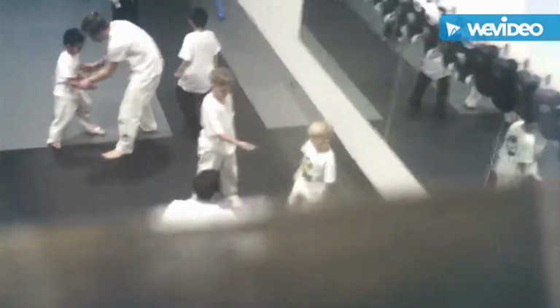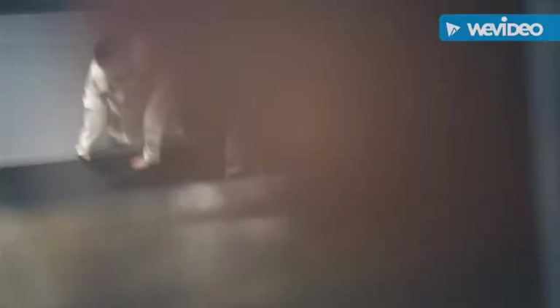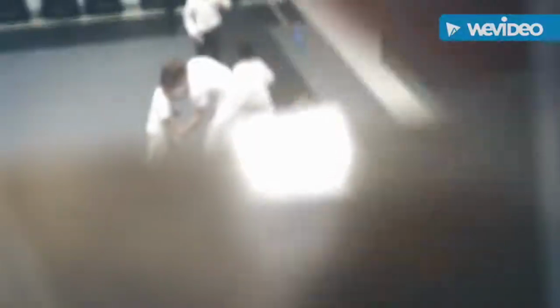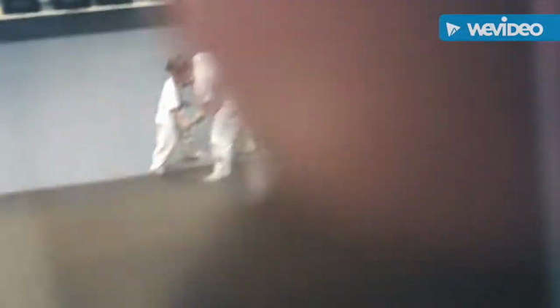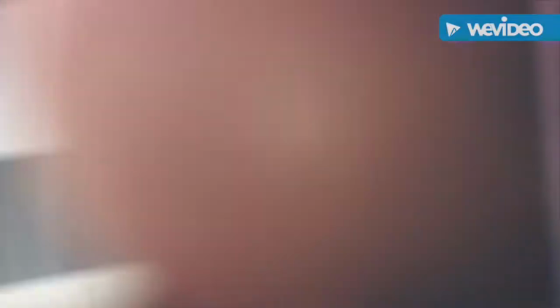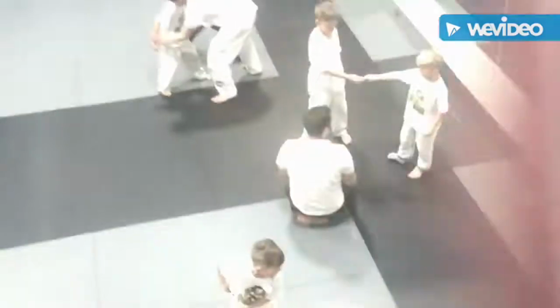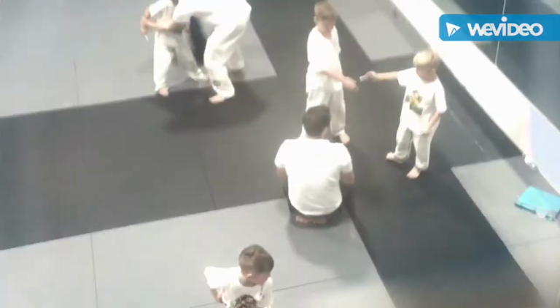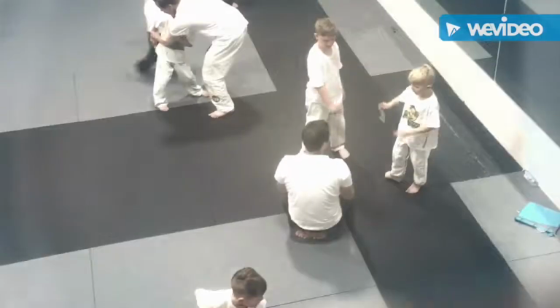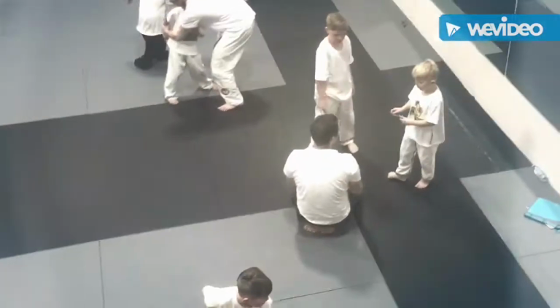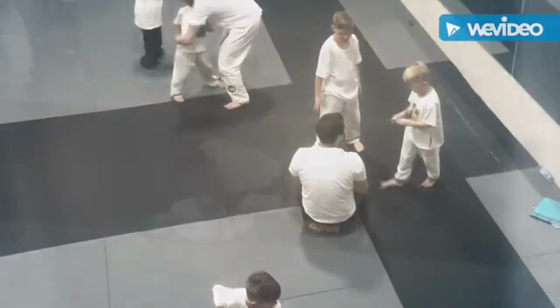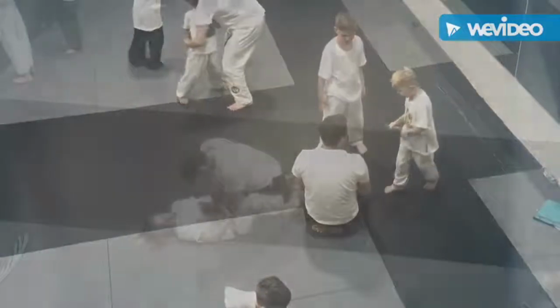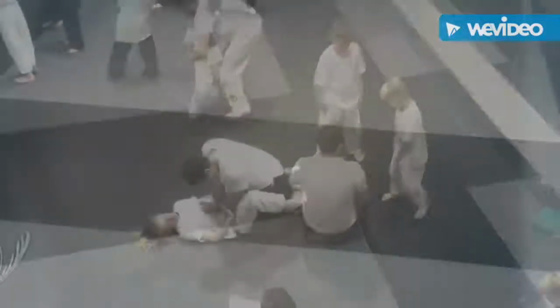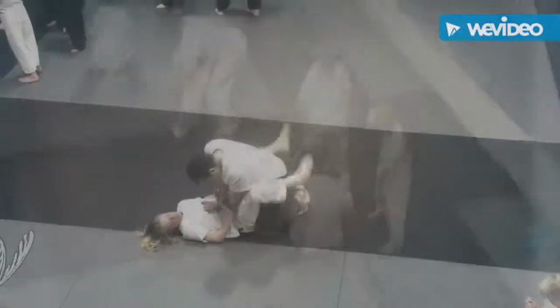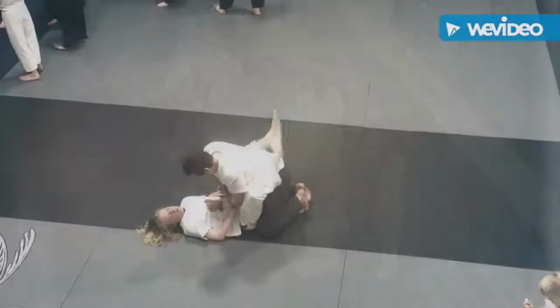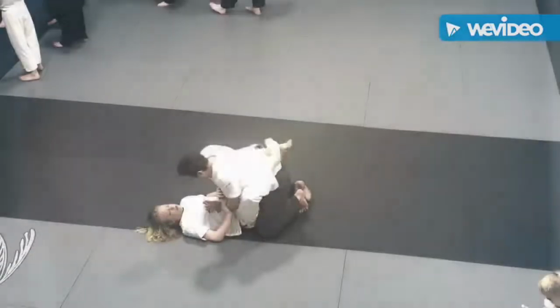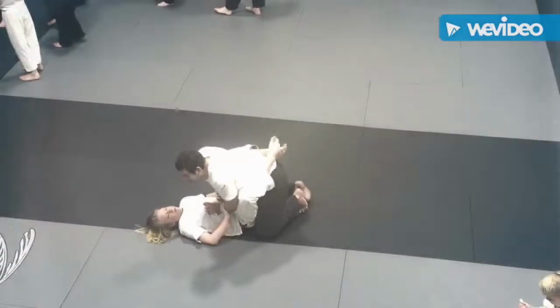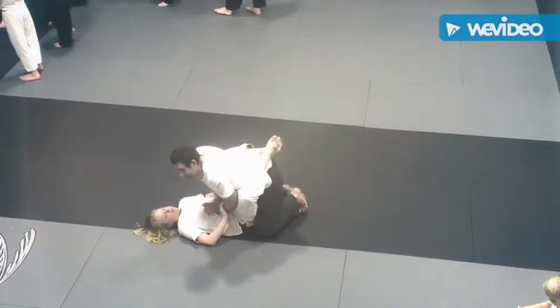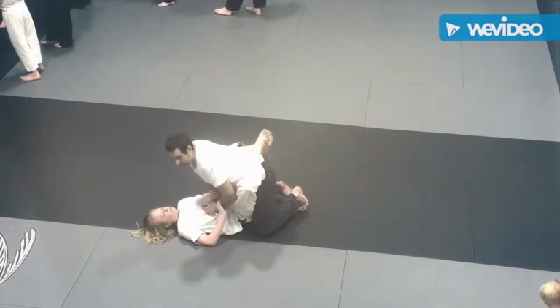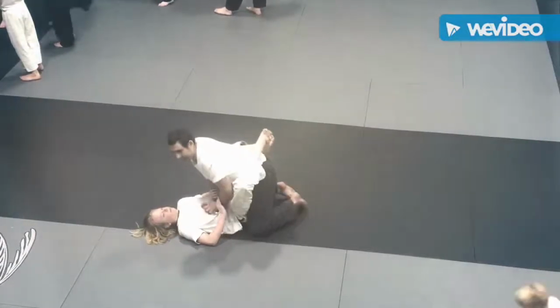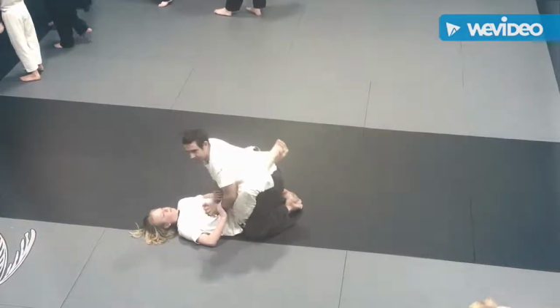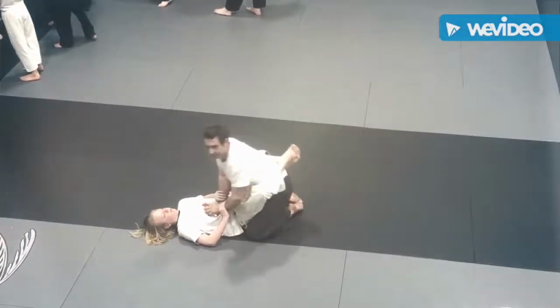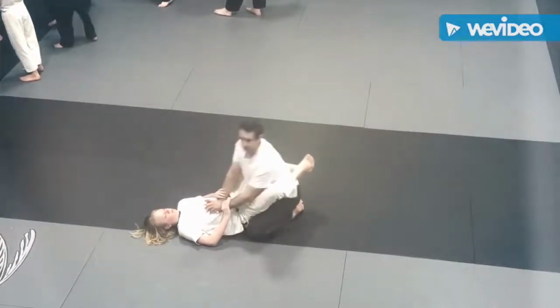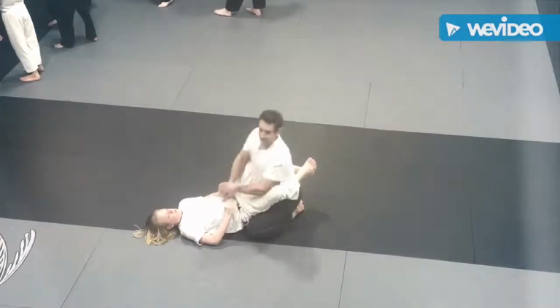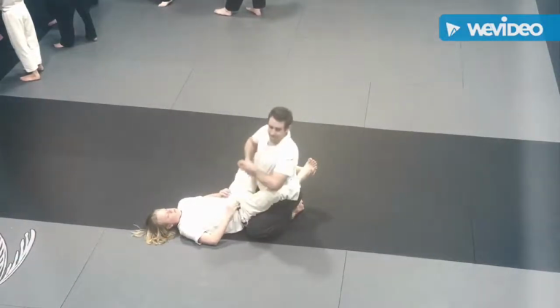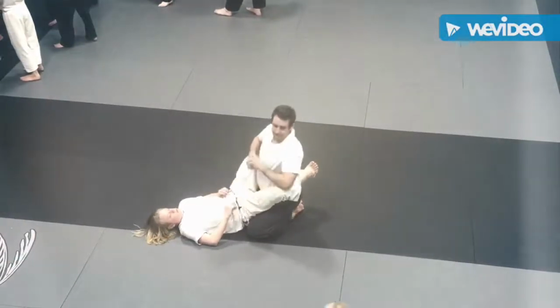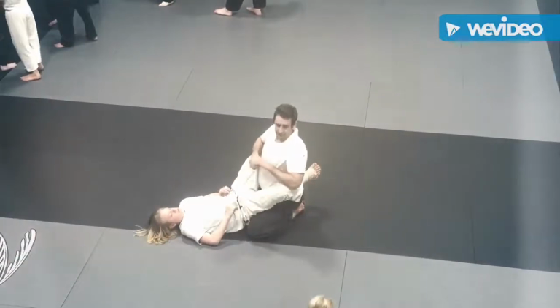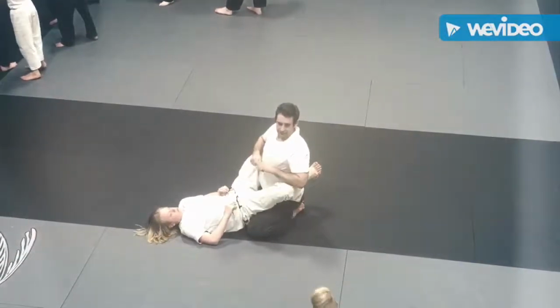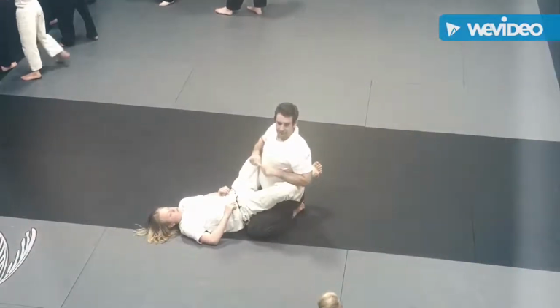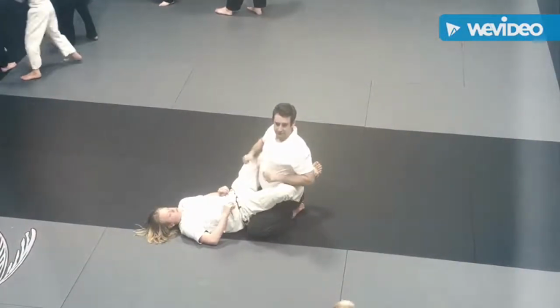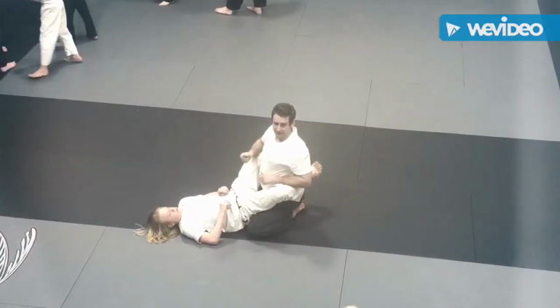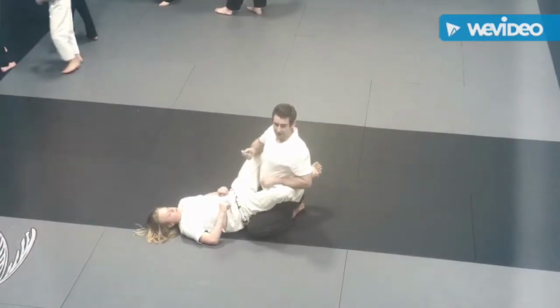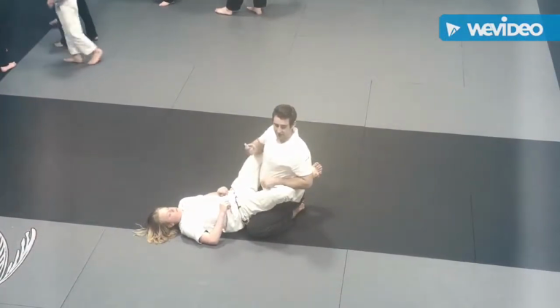Nice — I got the back. You ready? Good, good, good. That's next.